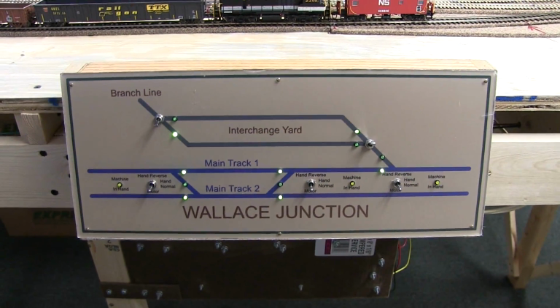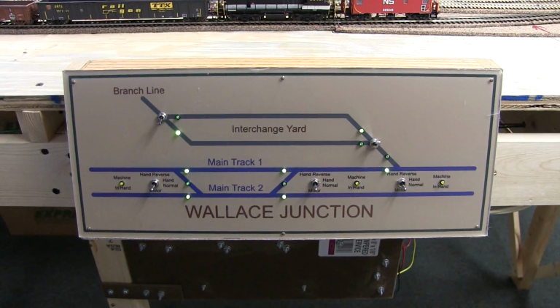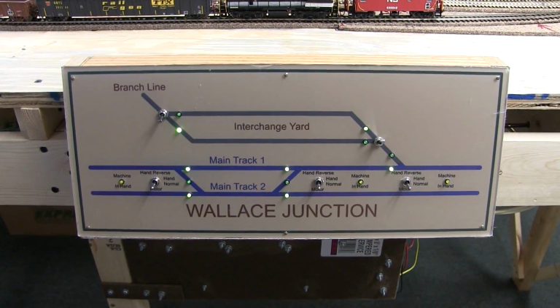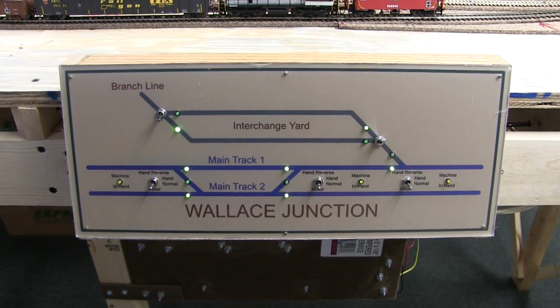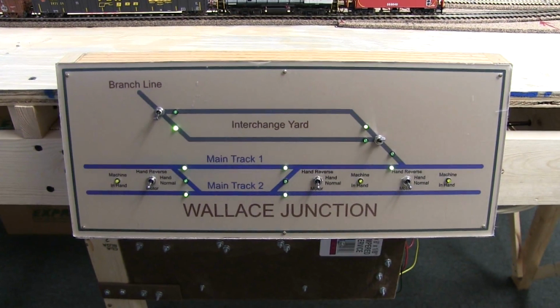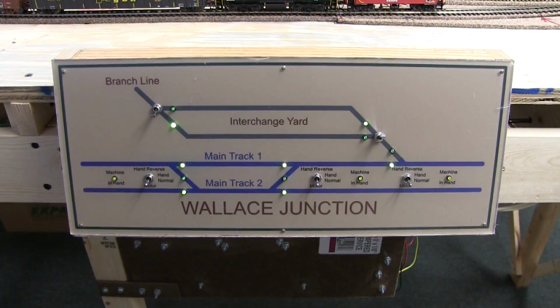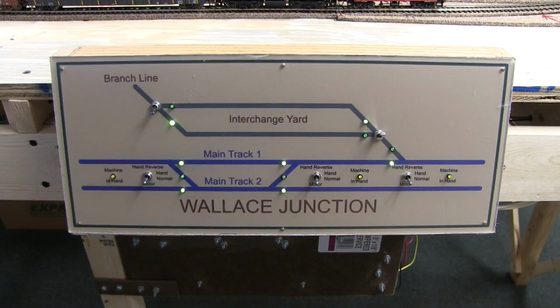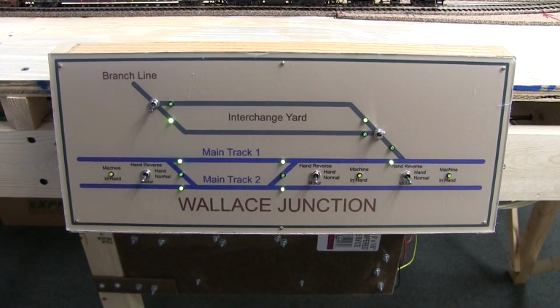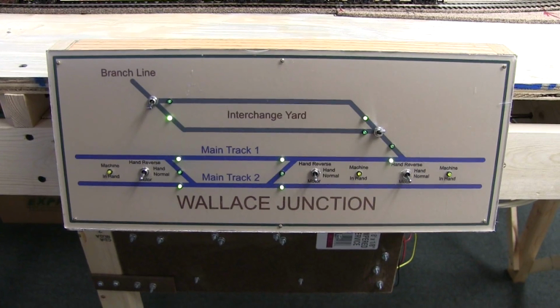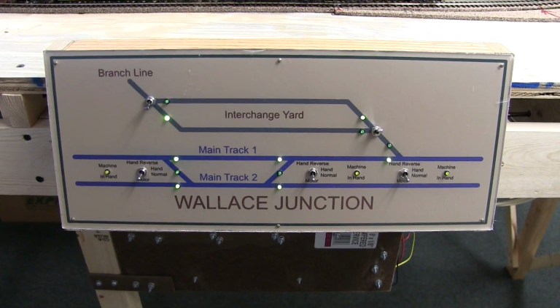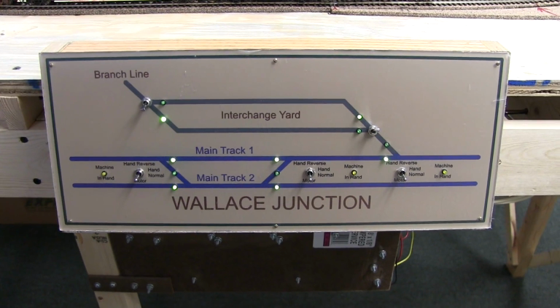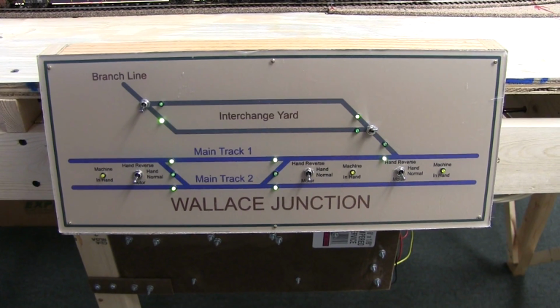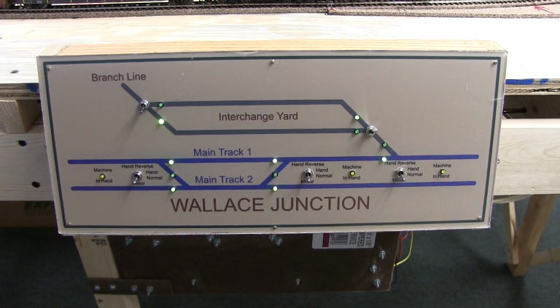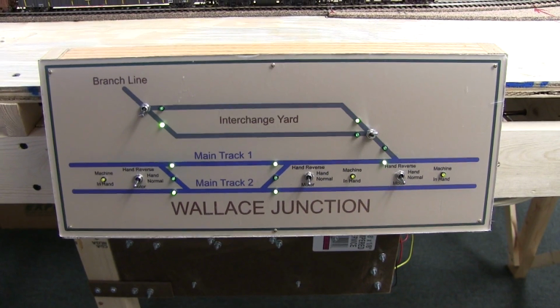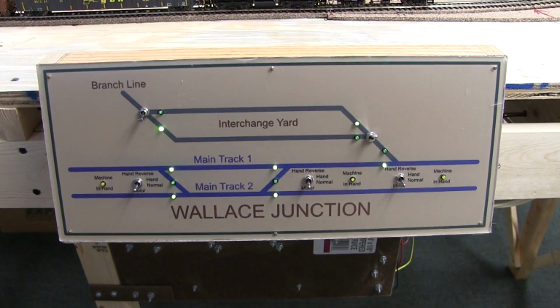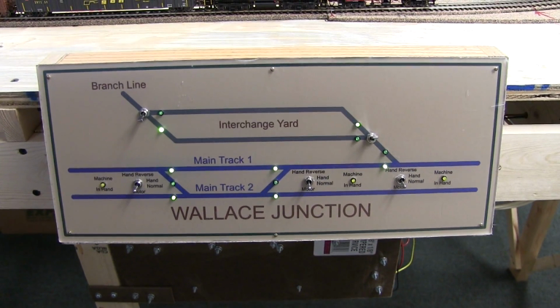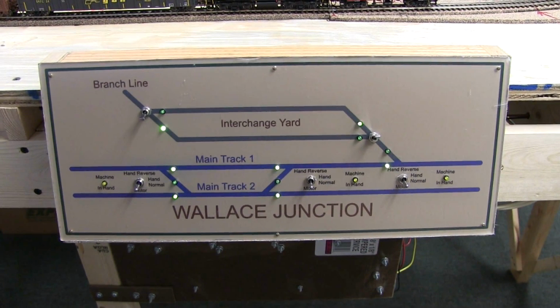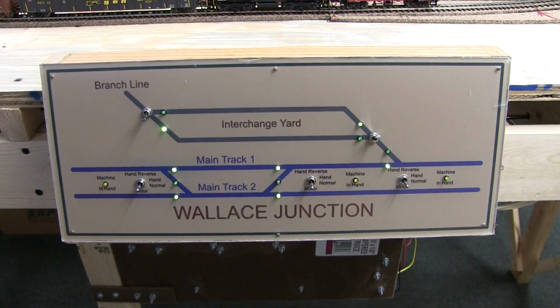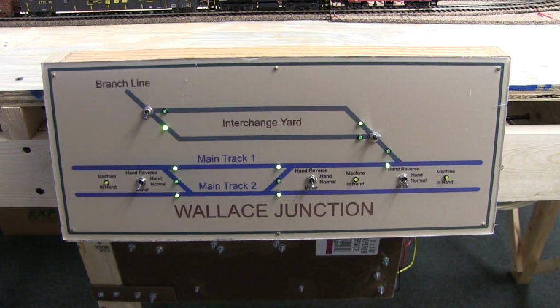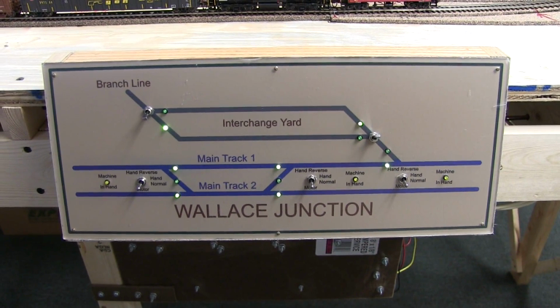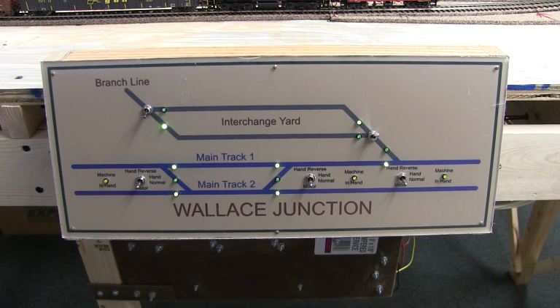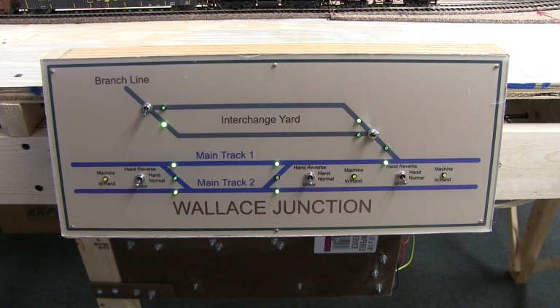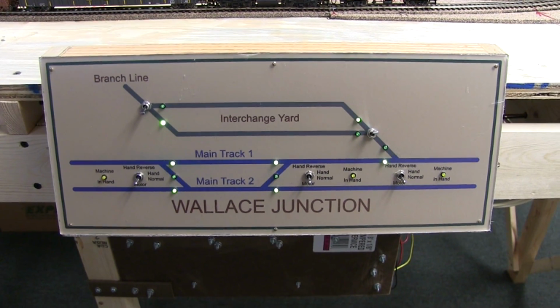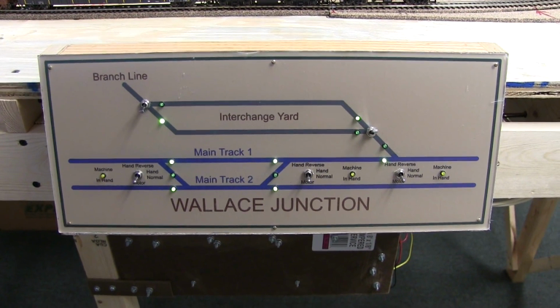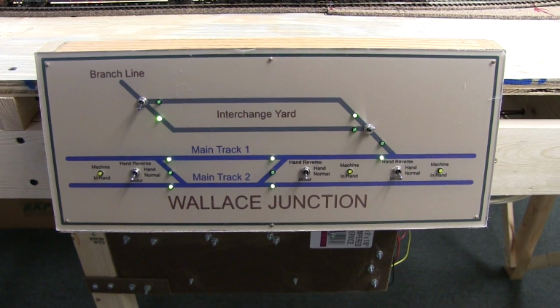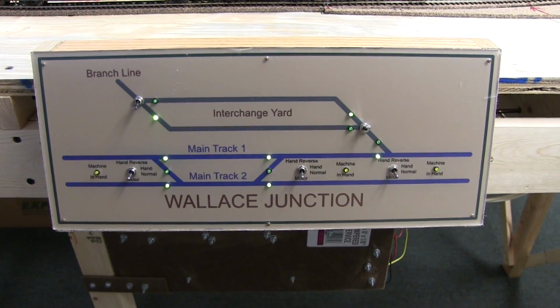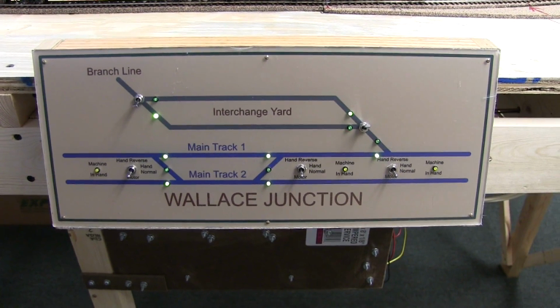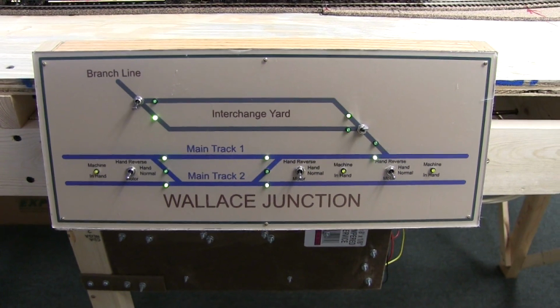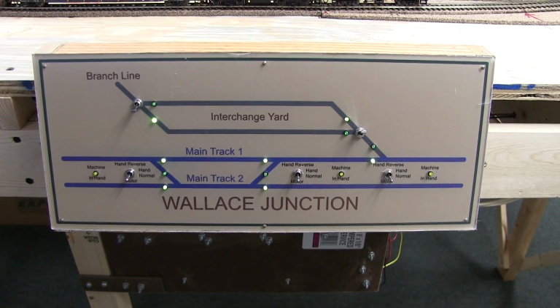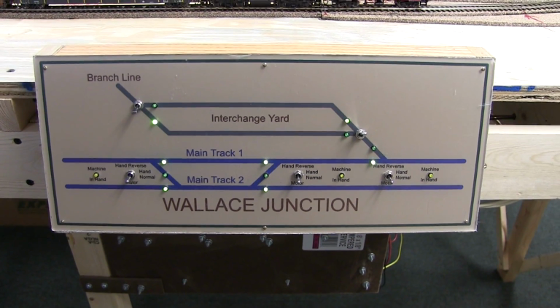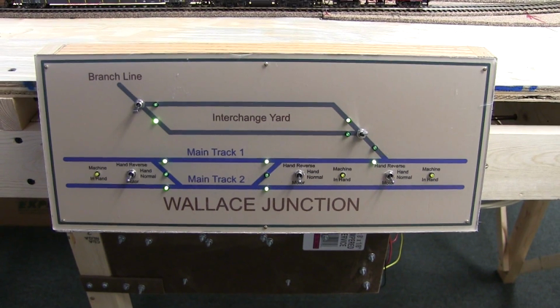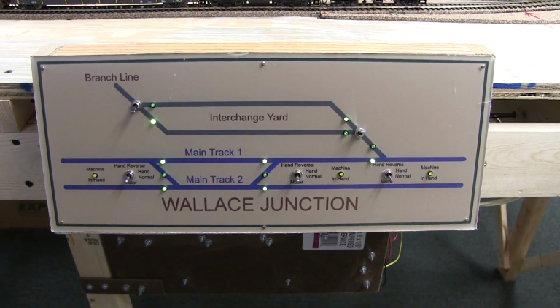I'll show you how I tested the computer — I simulated the computer throwing the switch, but I'll show you that in a minute.